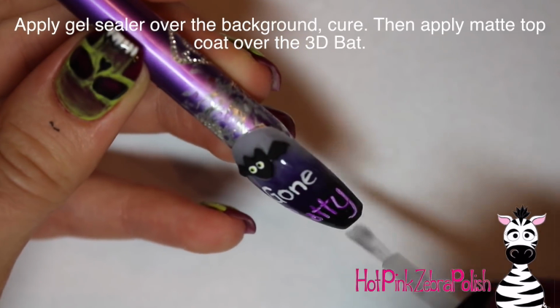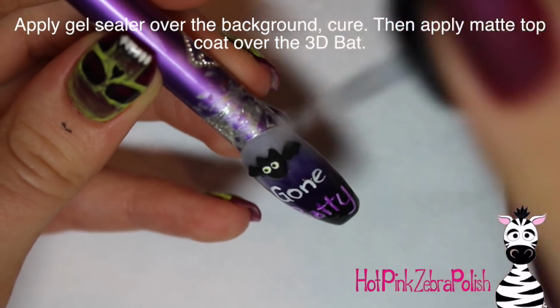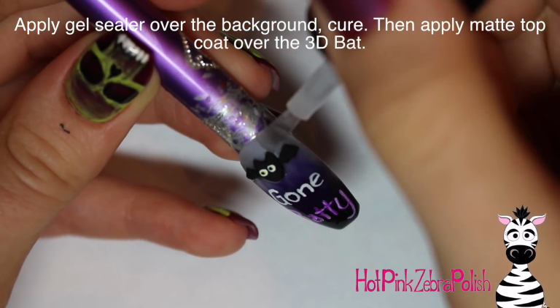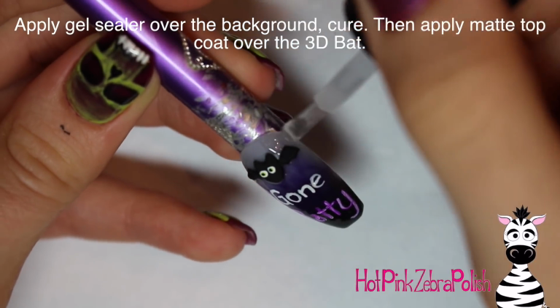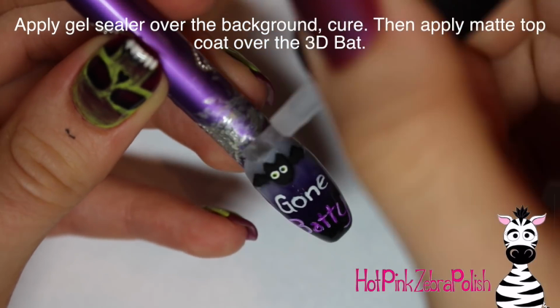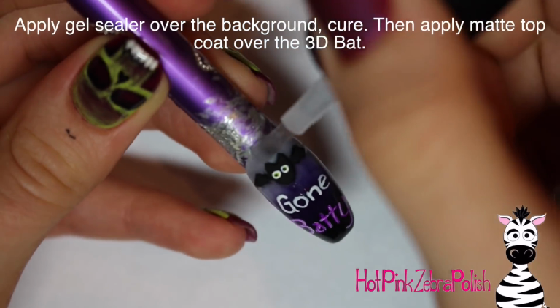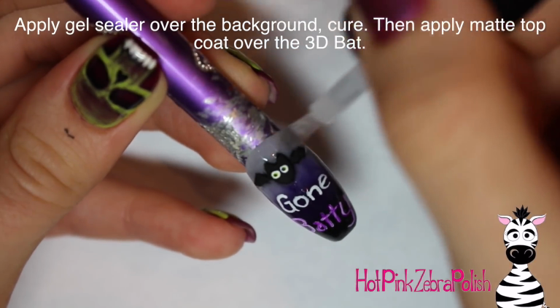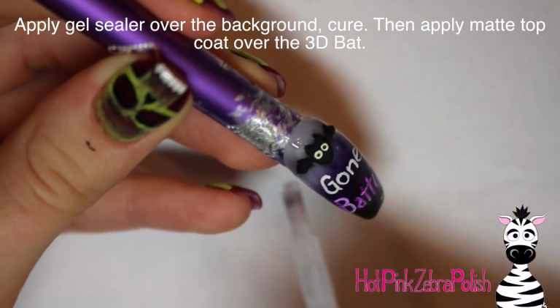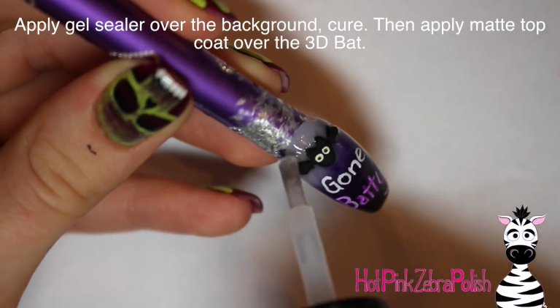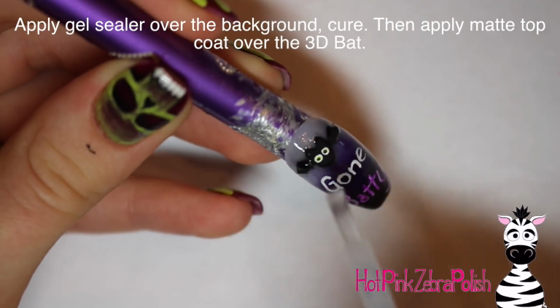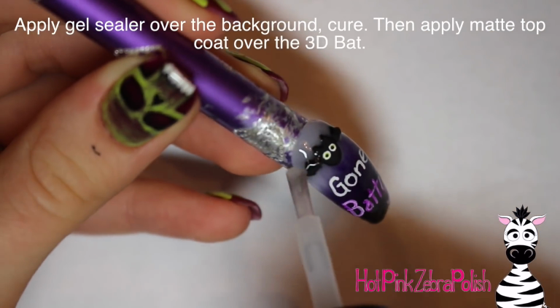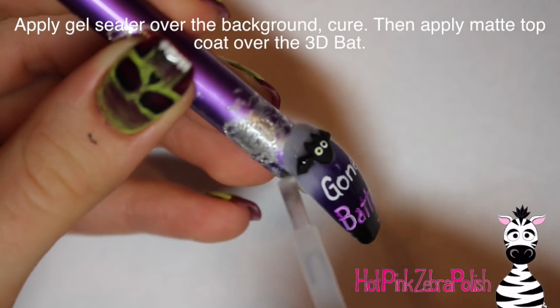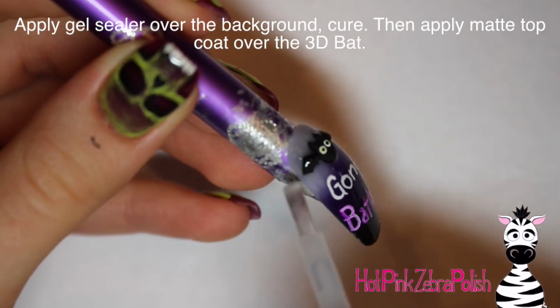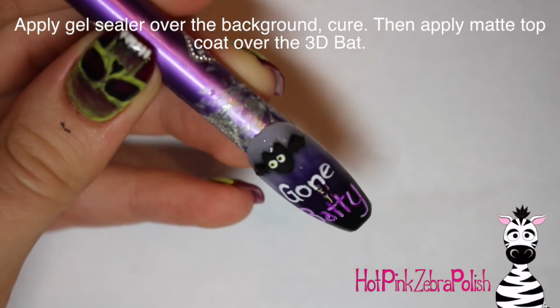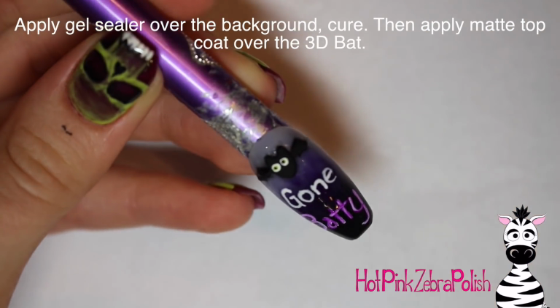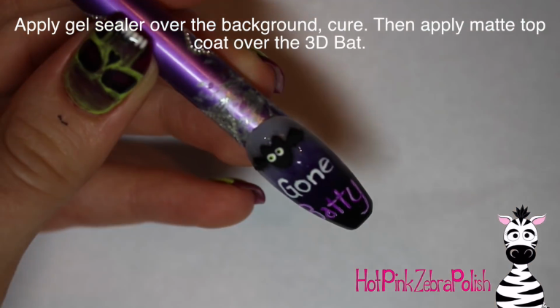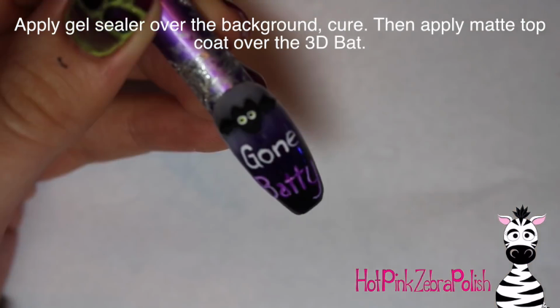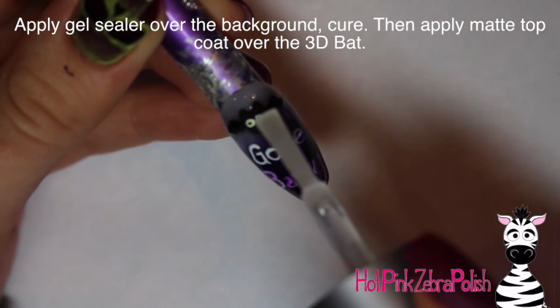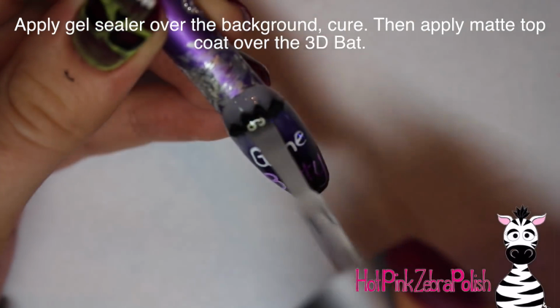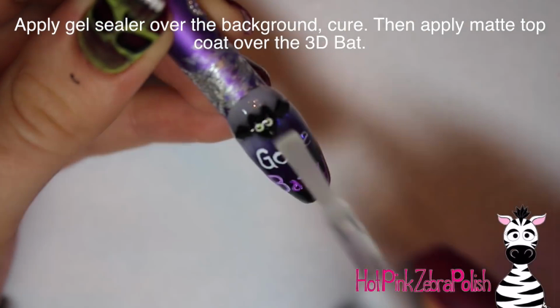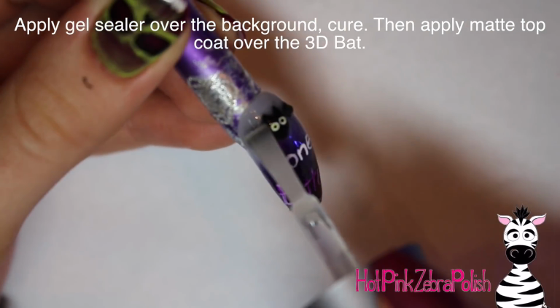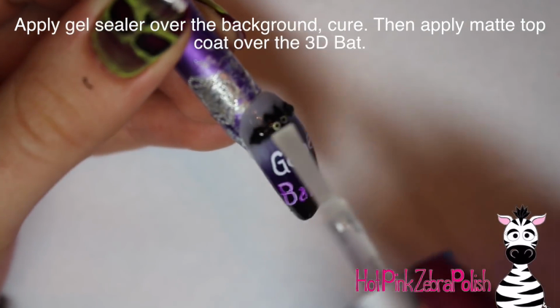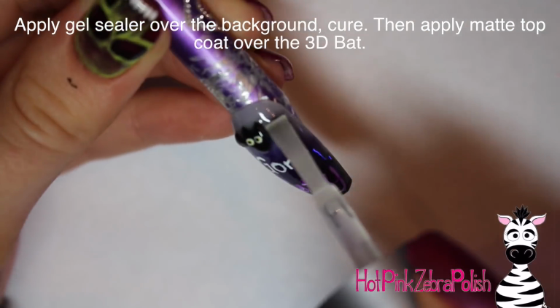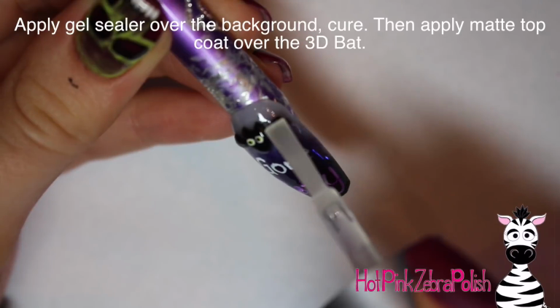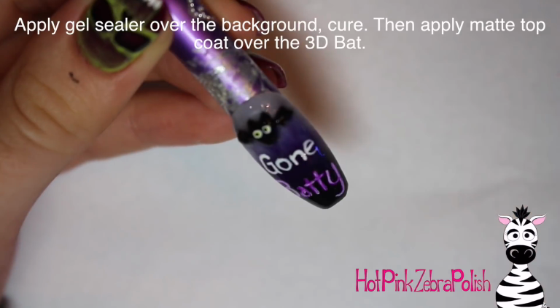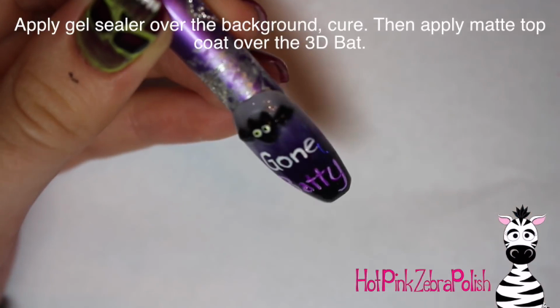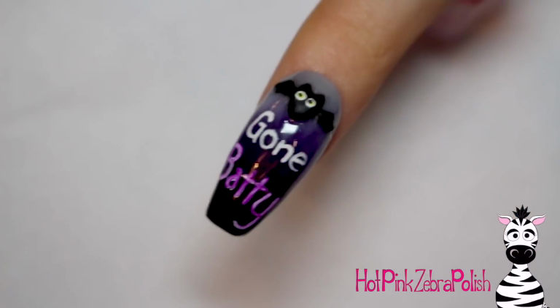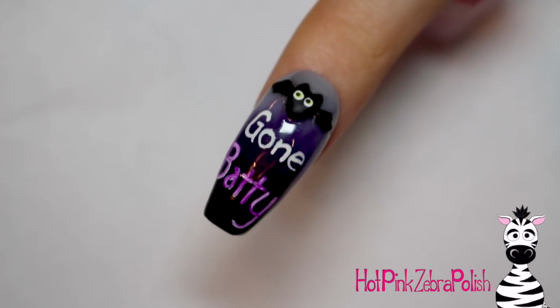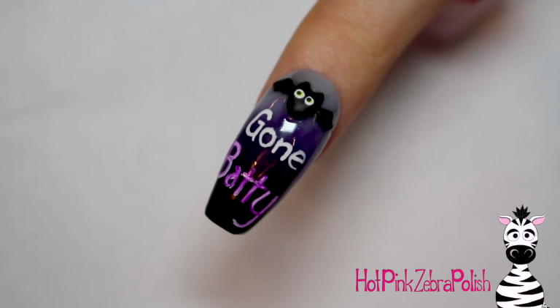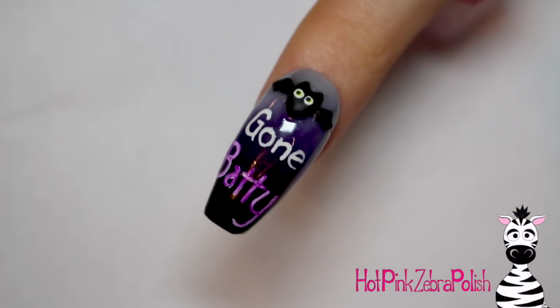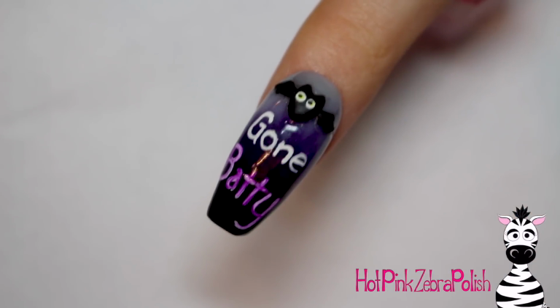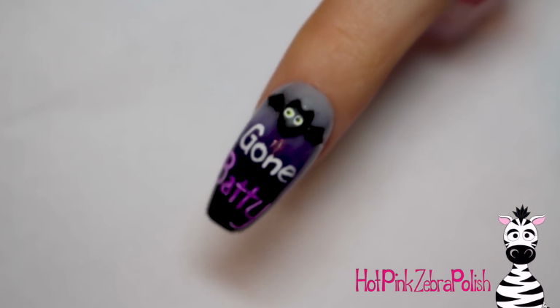Apply a layer of gel sealer over the entire background, cure that, and then apply some matte top coat over your cute little bat, and you're done!